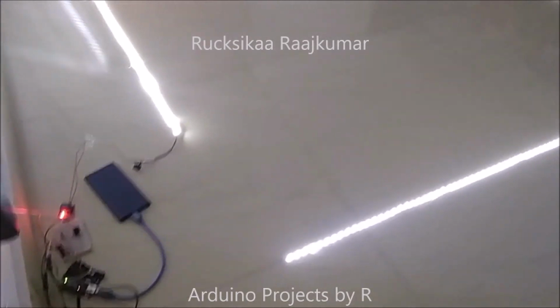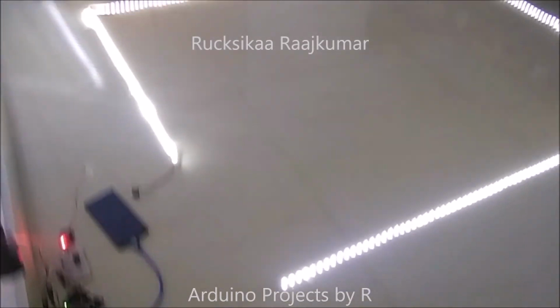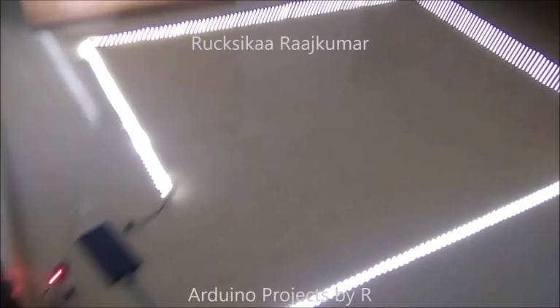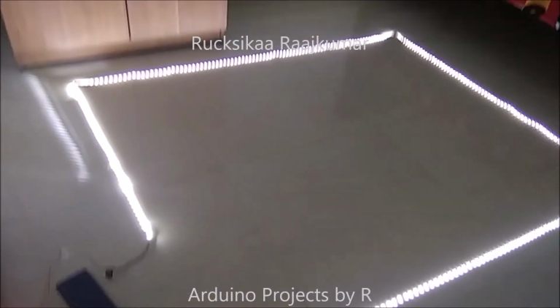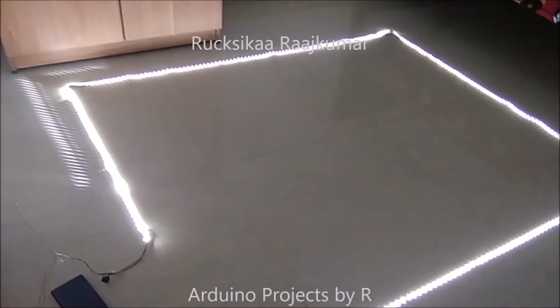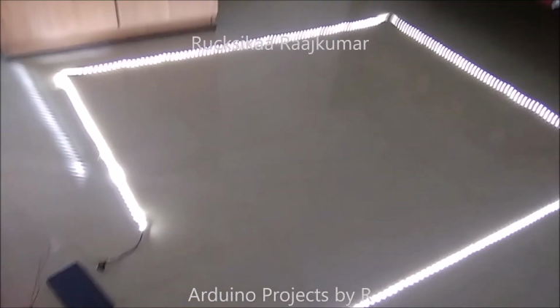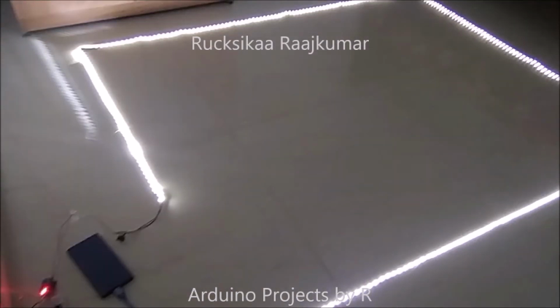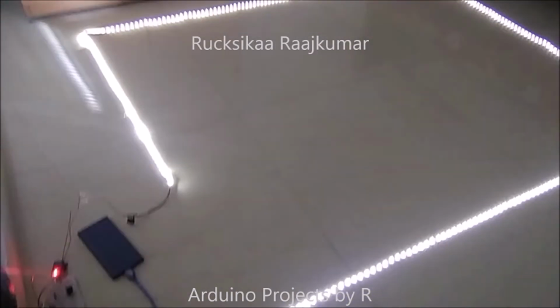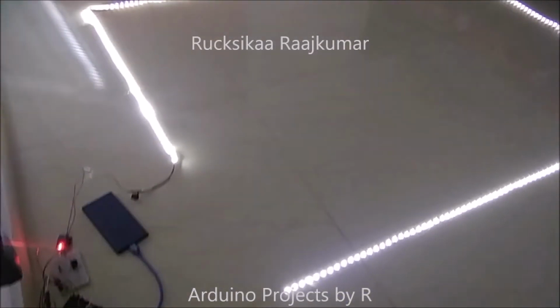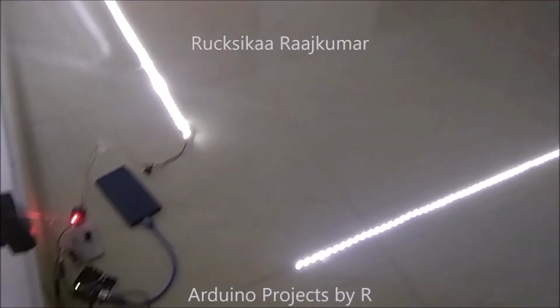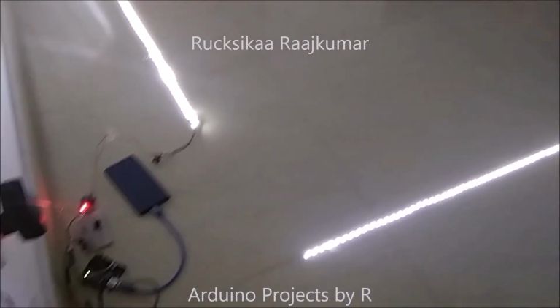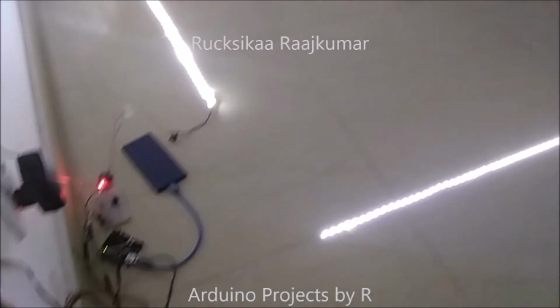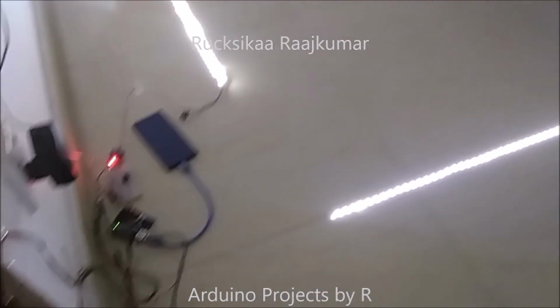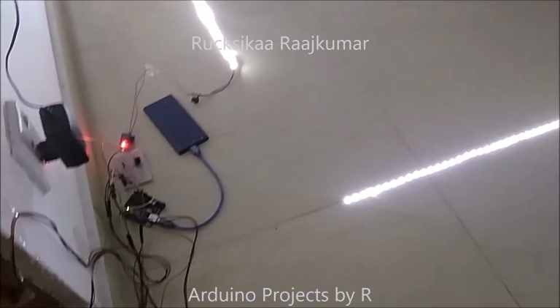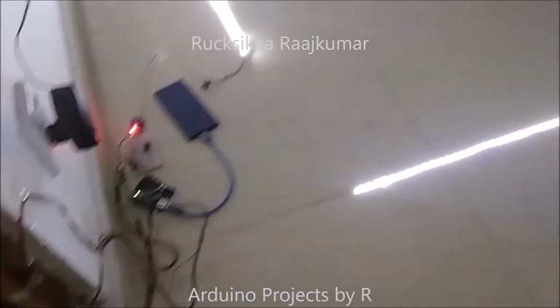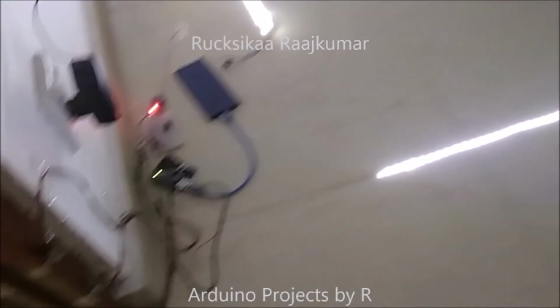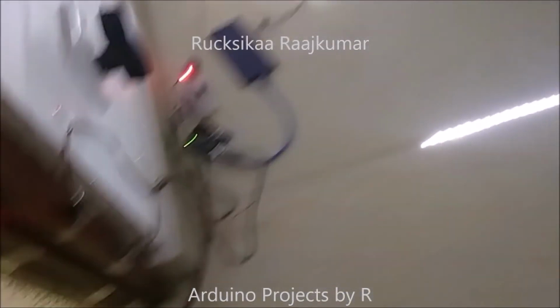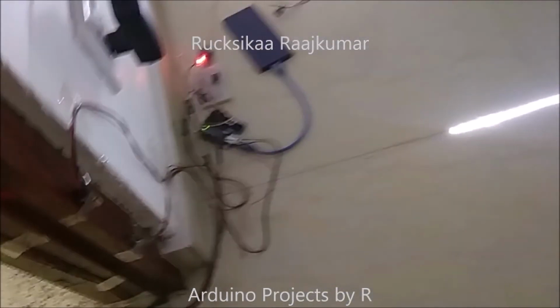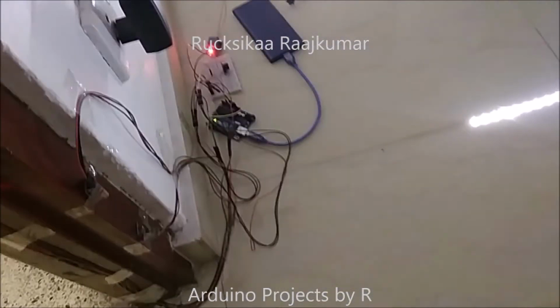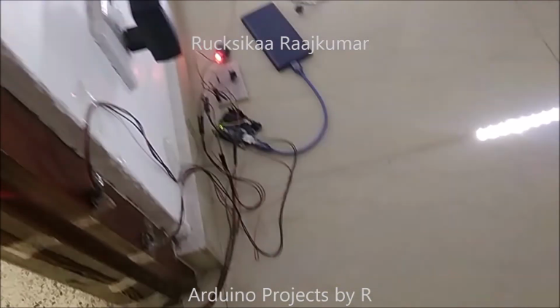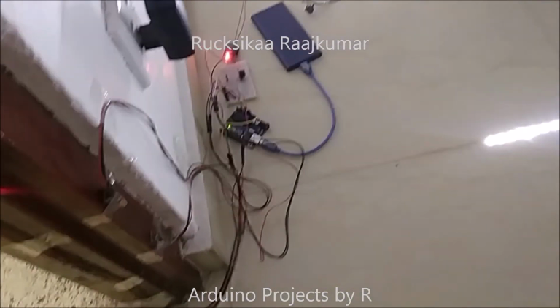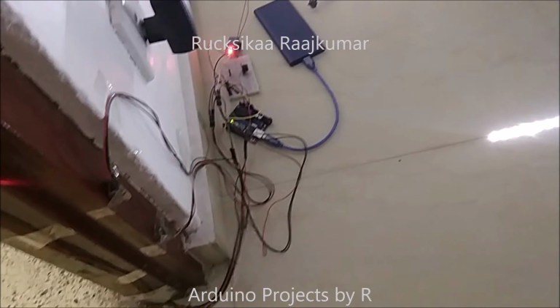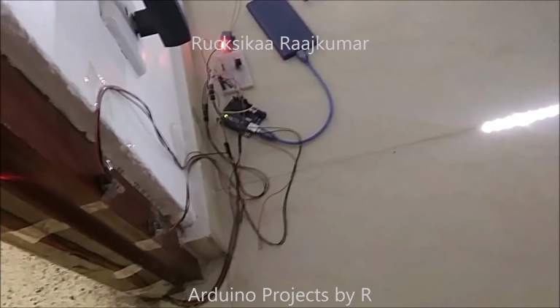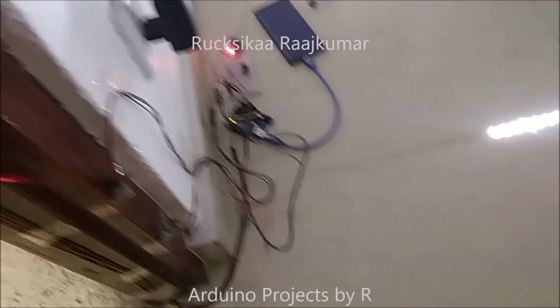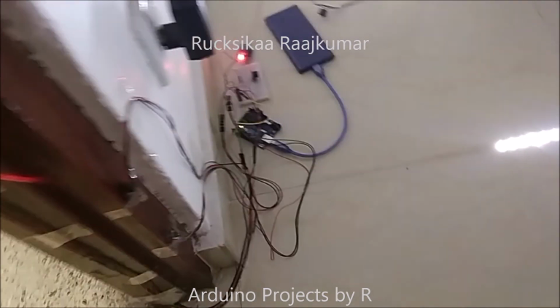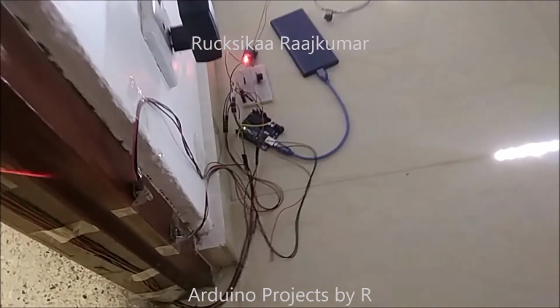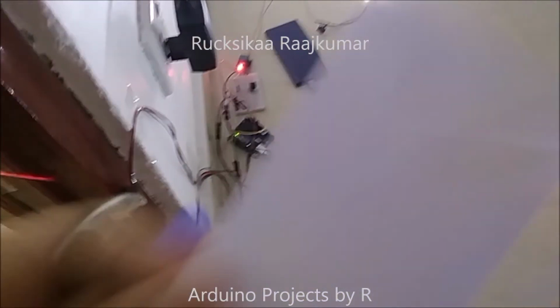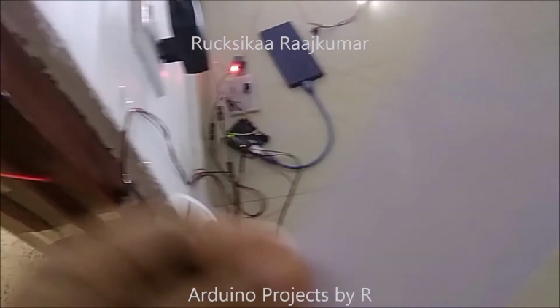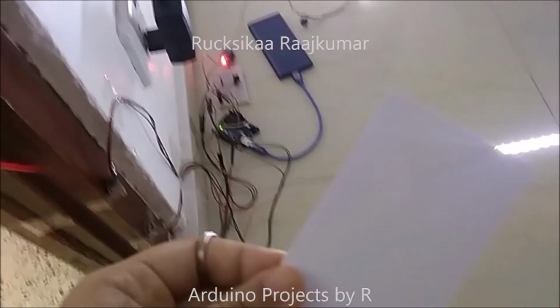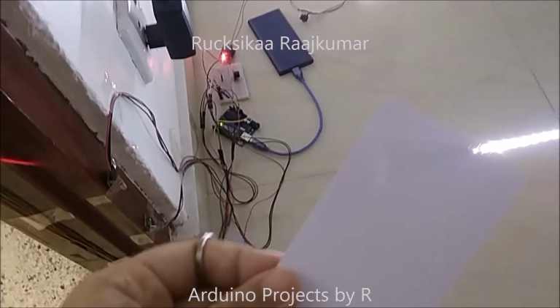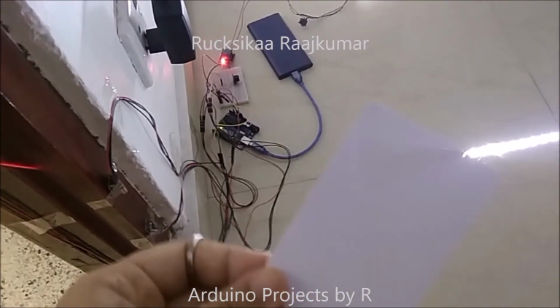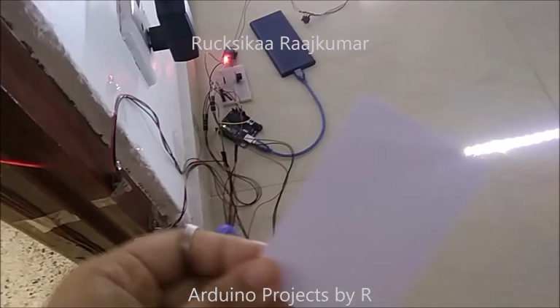To switch off the LED strip and activate my laser module, I'm going to use the card tag.